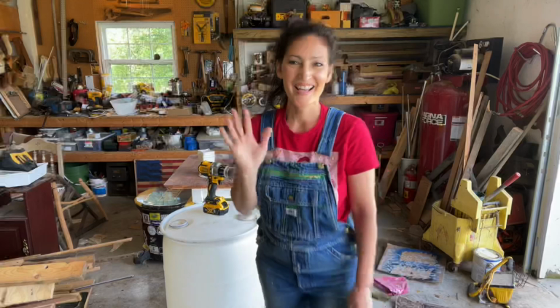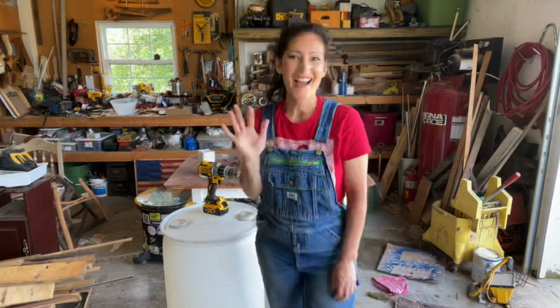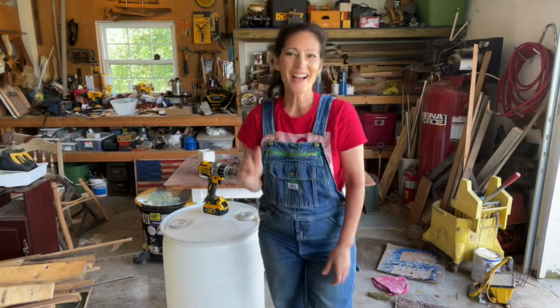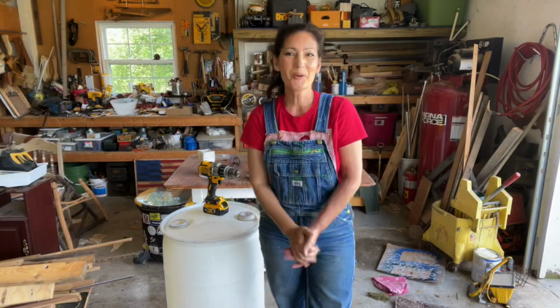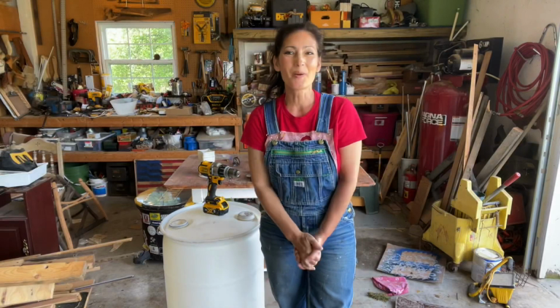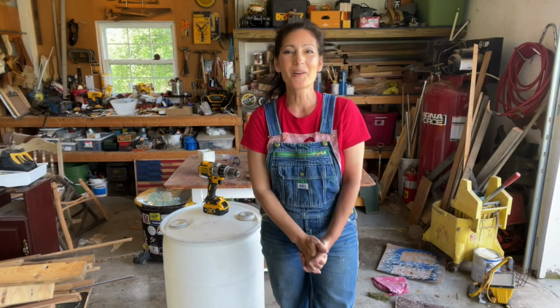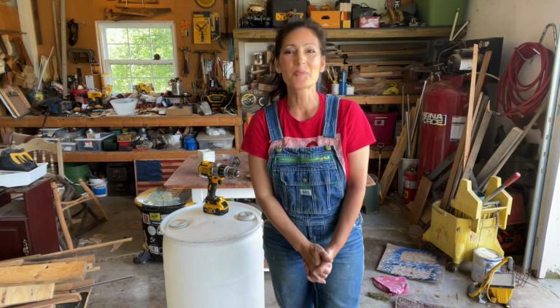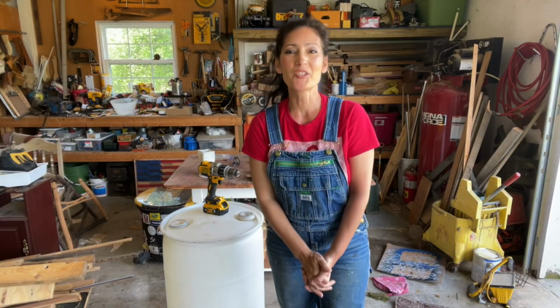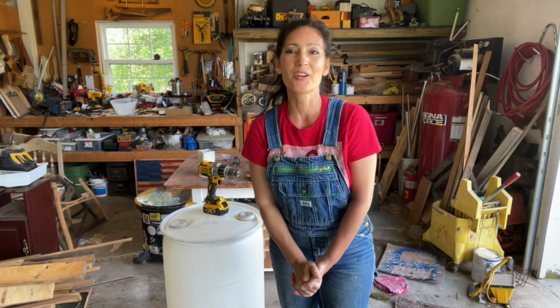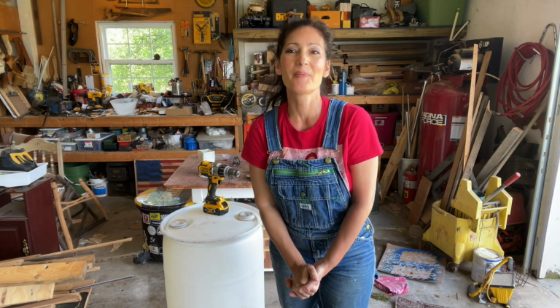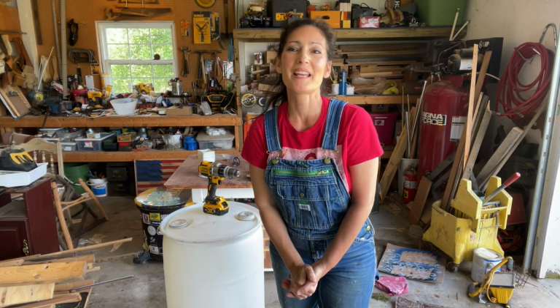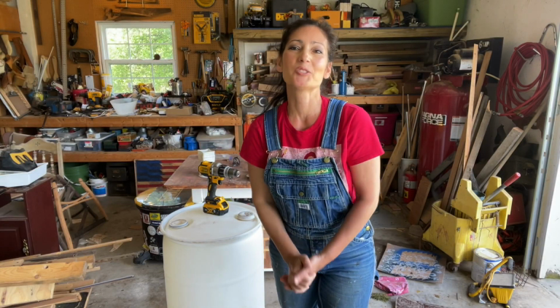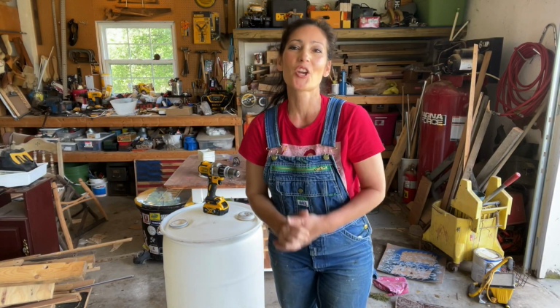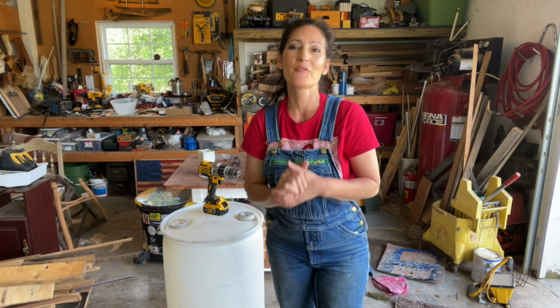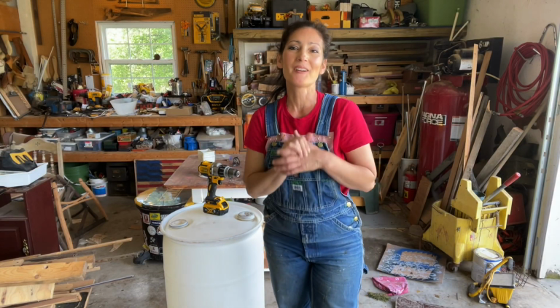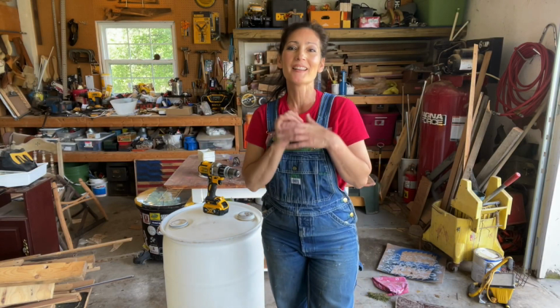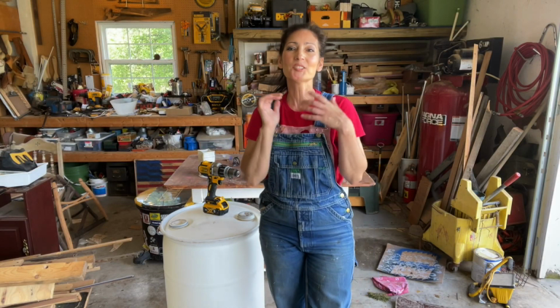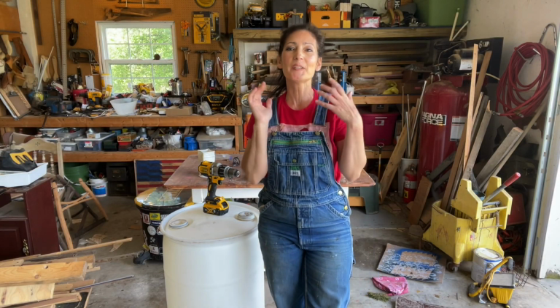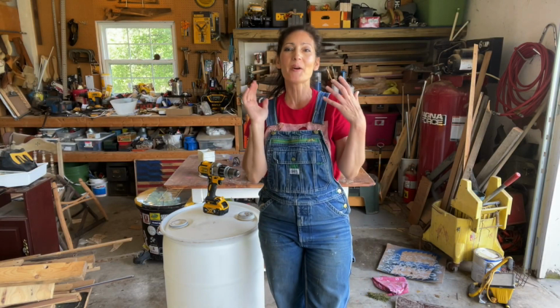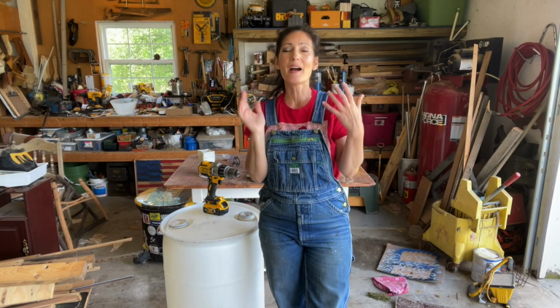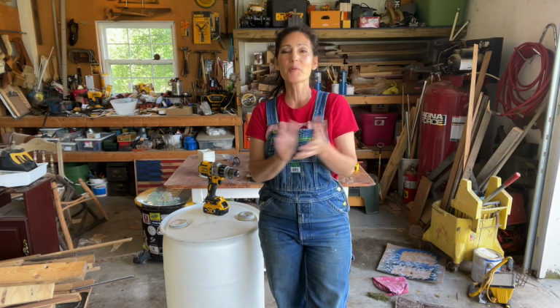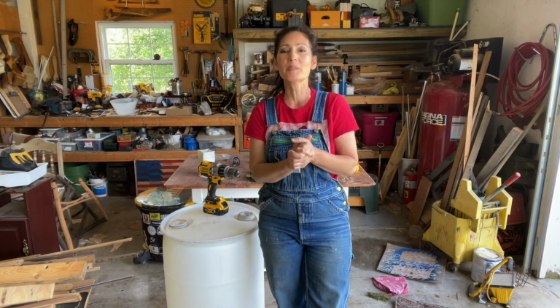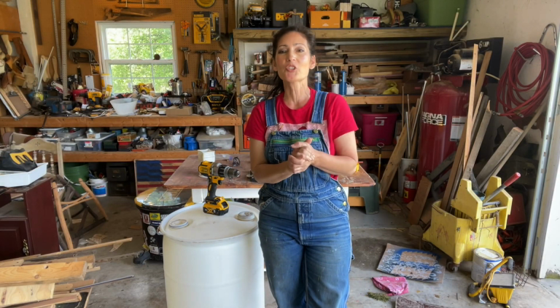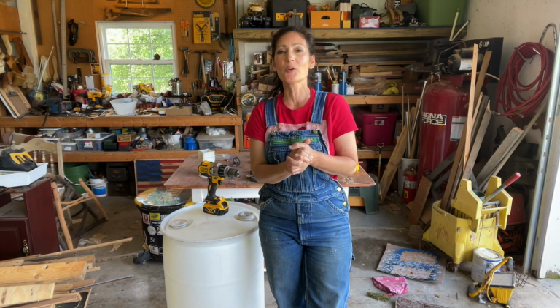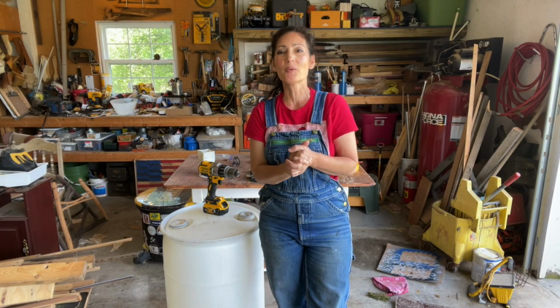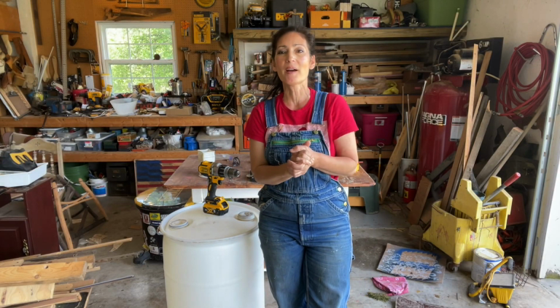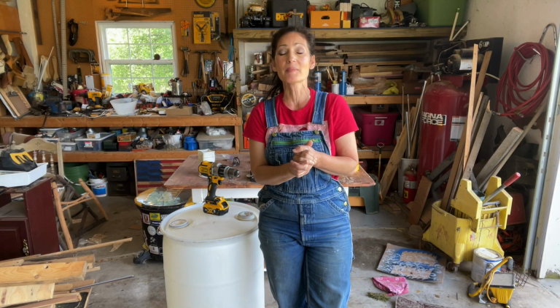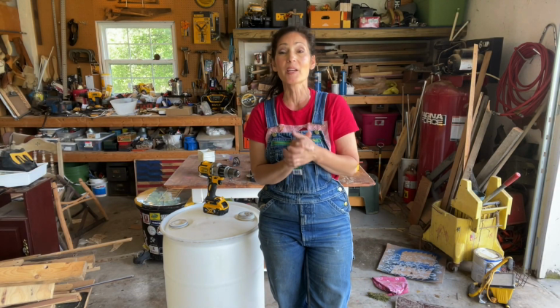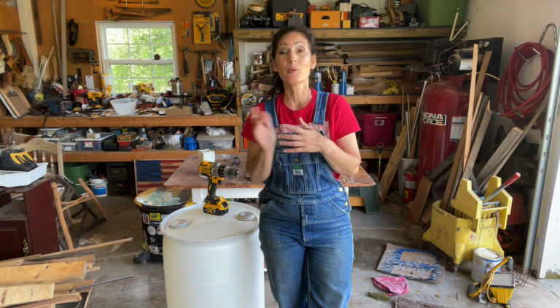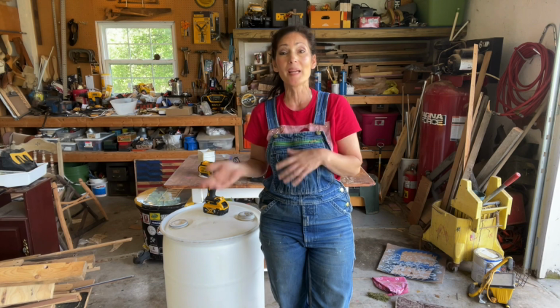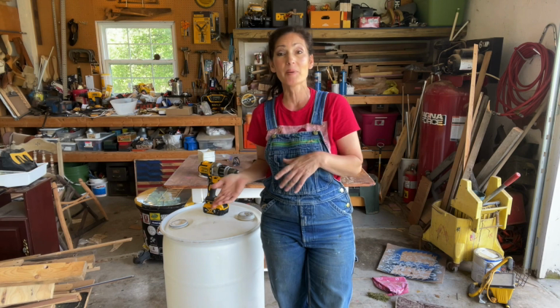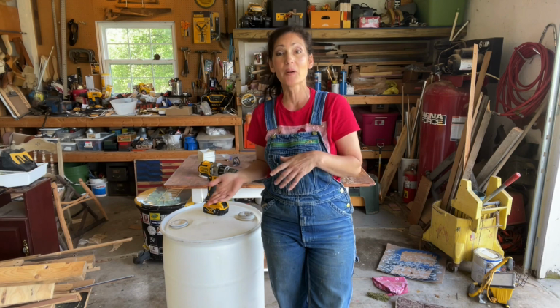Hi everyone, welcome to my channel. My name is Jennifer. In this video I'm going to be showing you how to make a rain barrel.